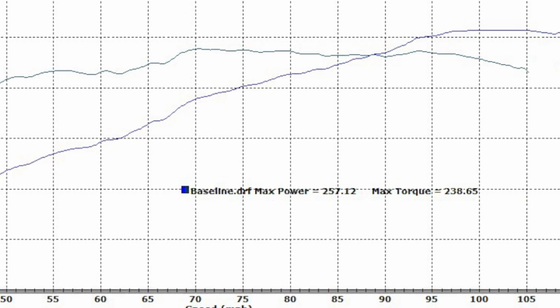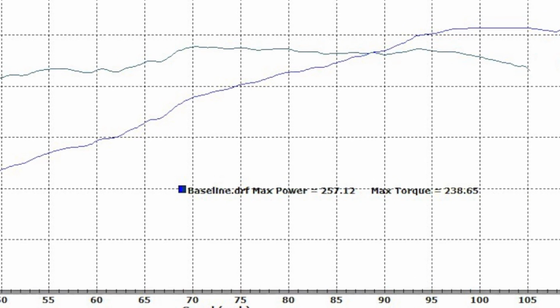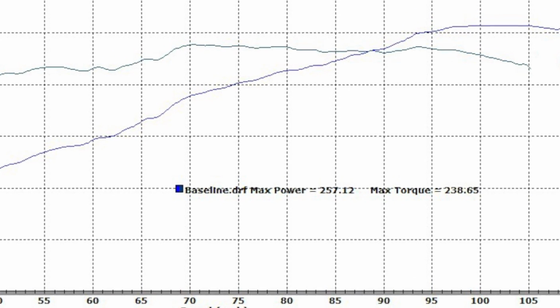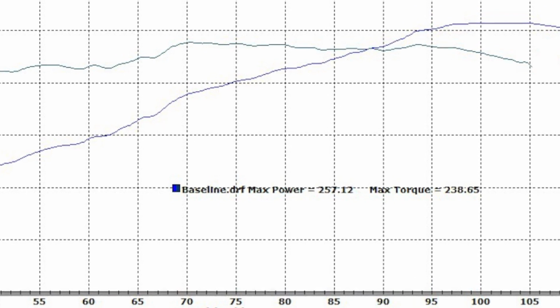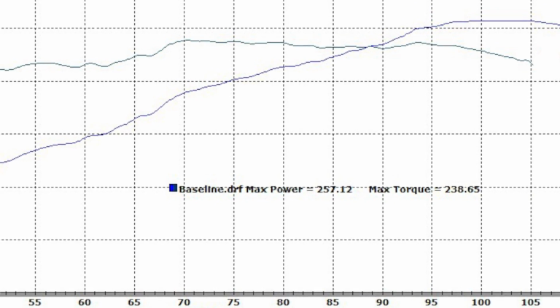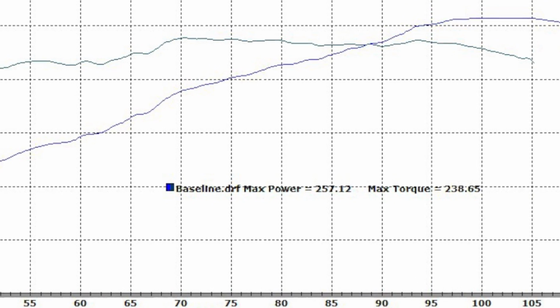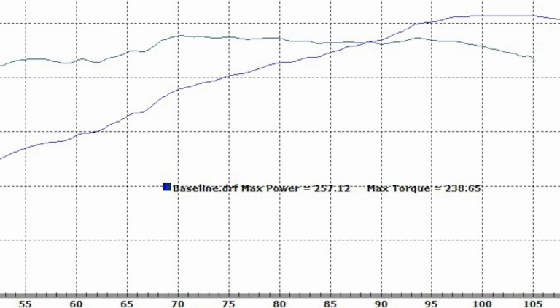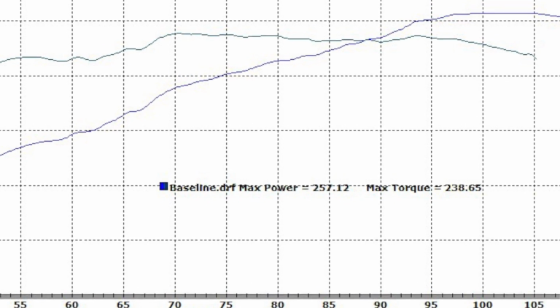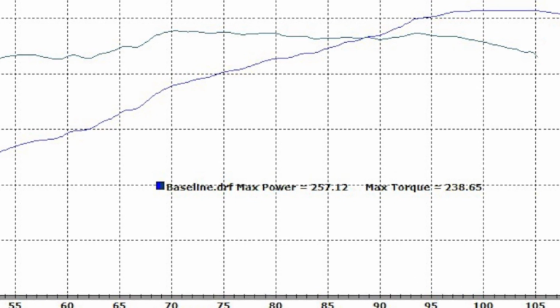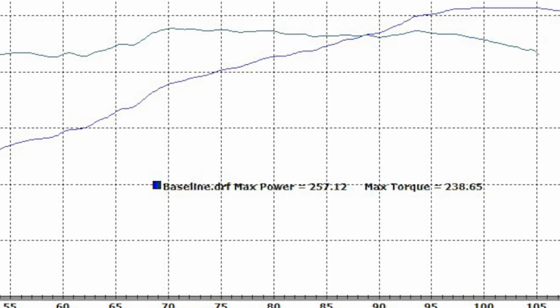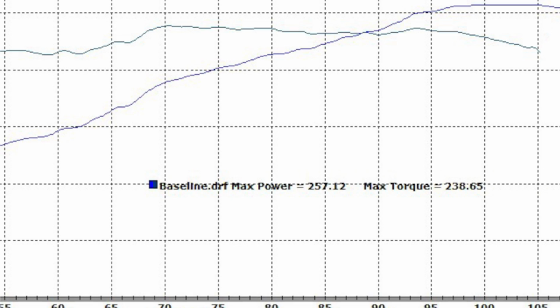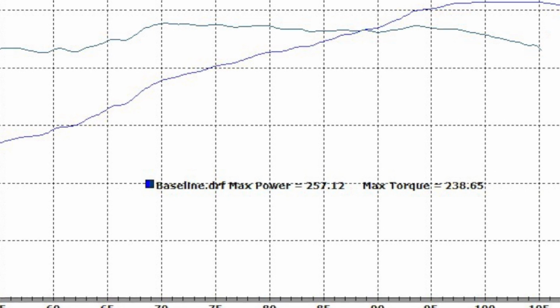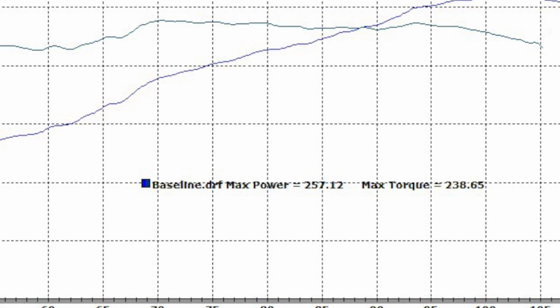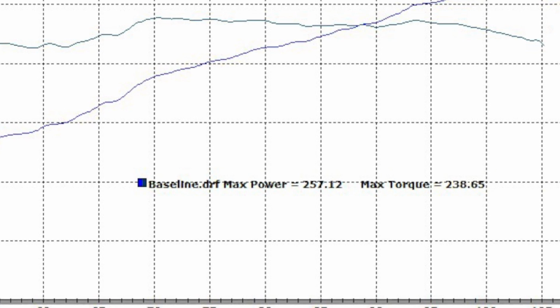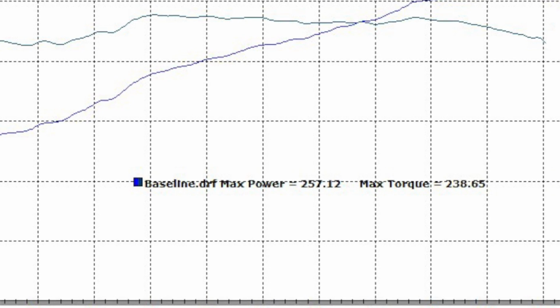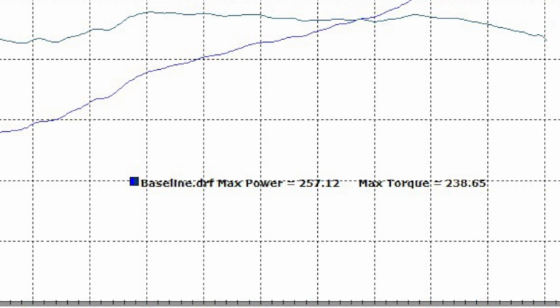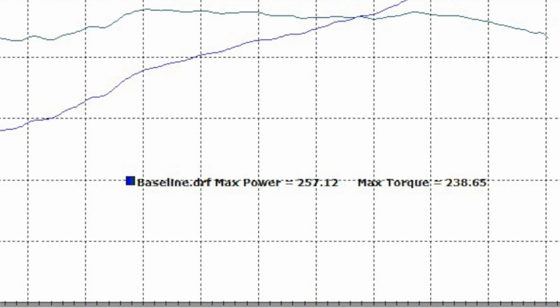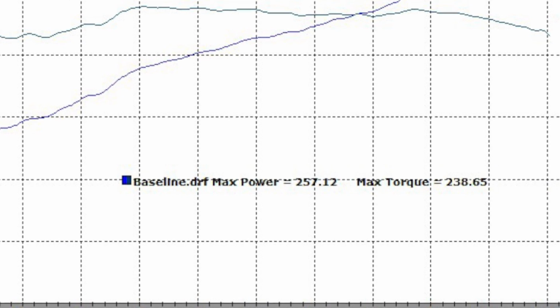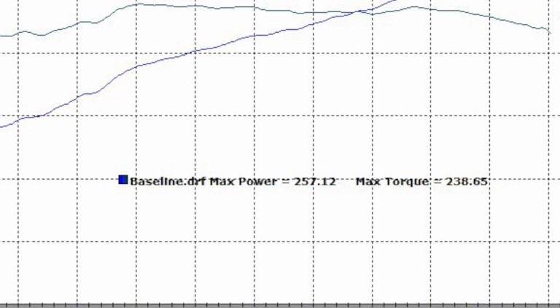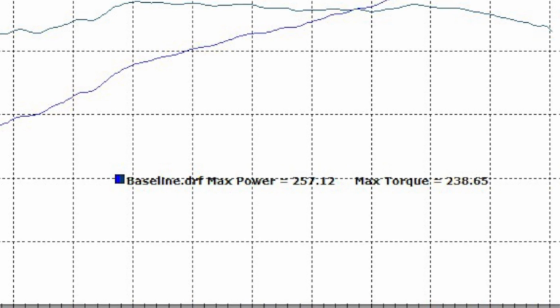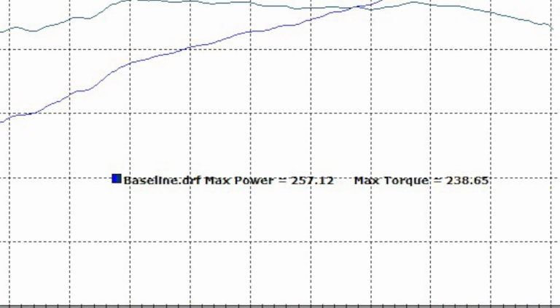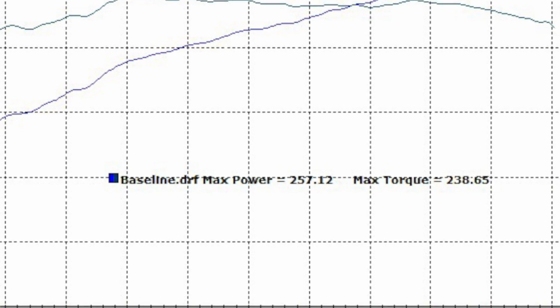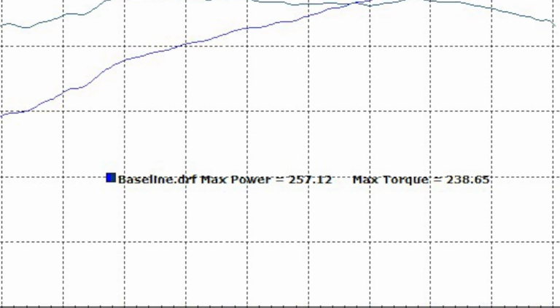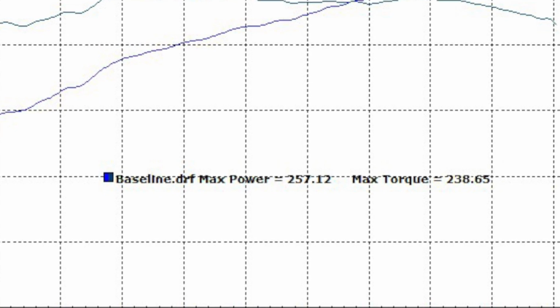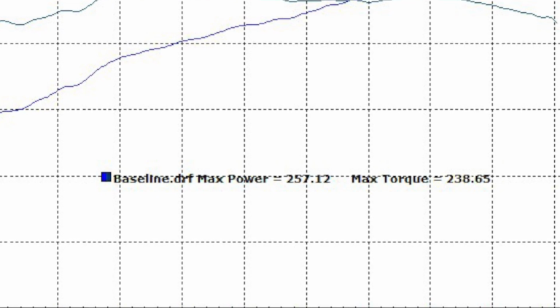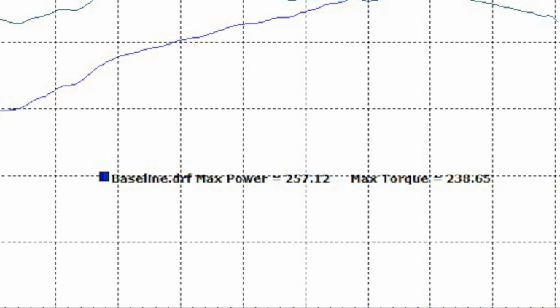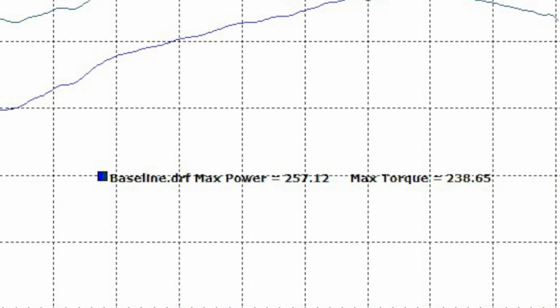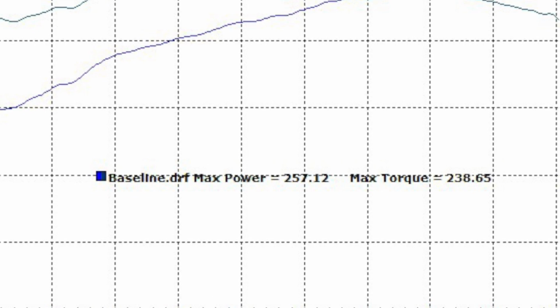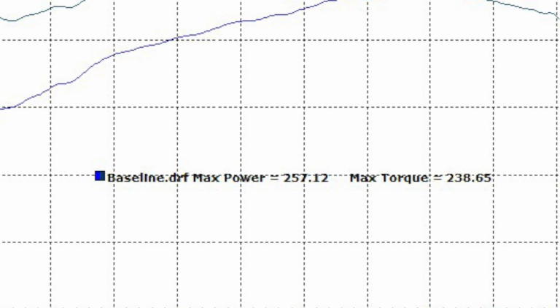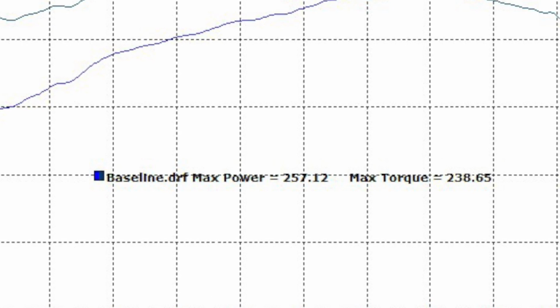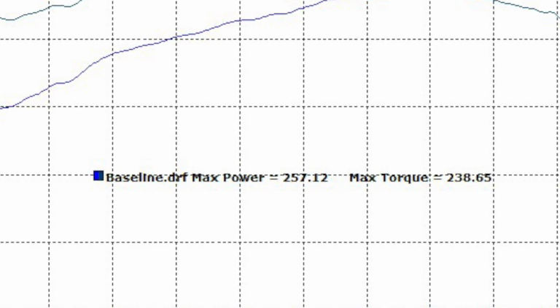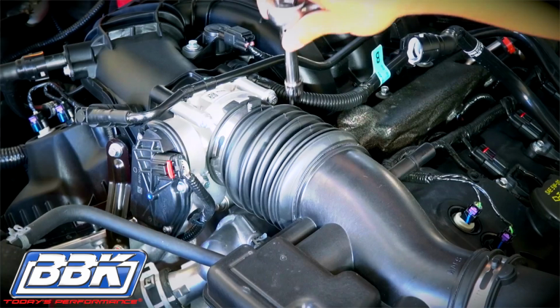And did you notice how boring this car sounds? There's no audible signs of performance potential at all. Let's fix that right now.